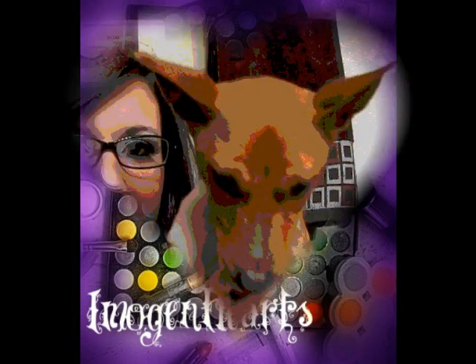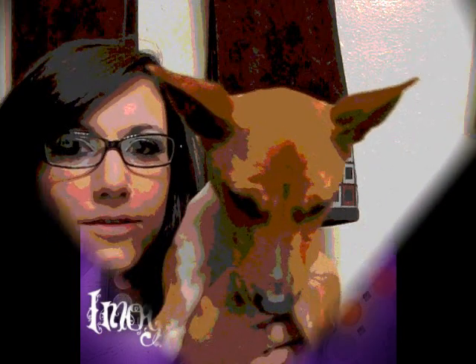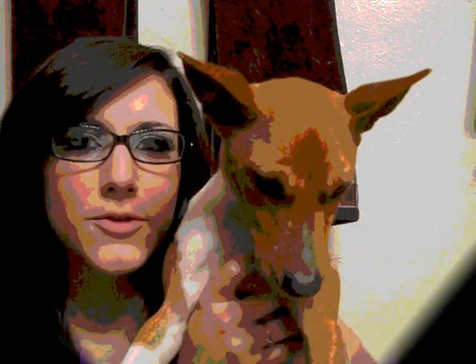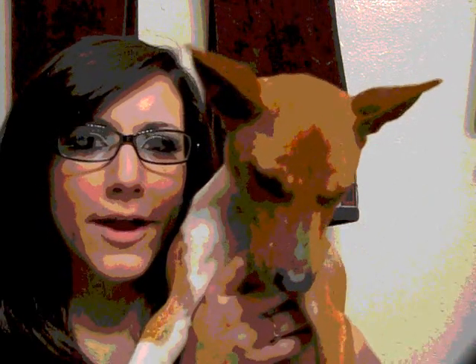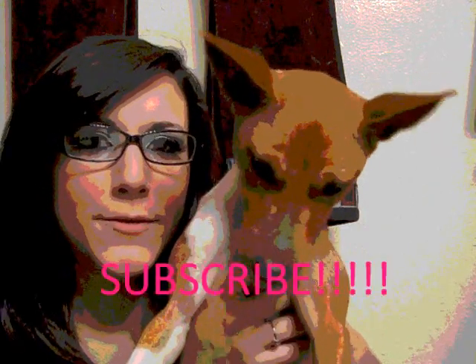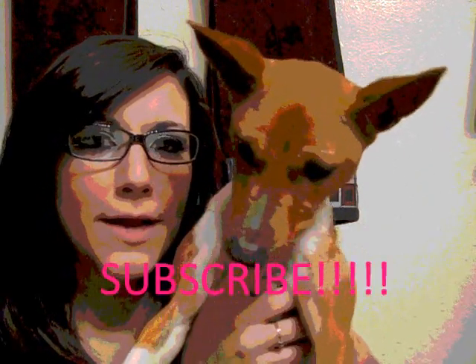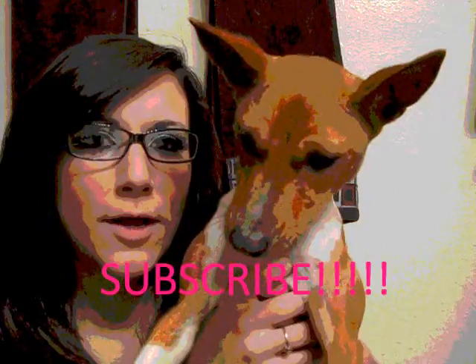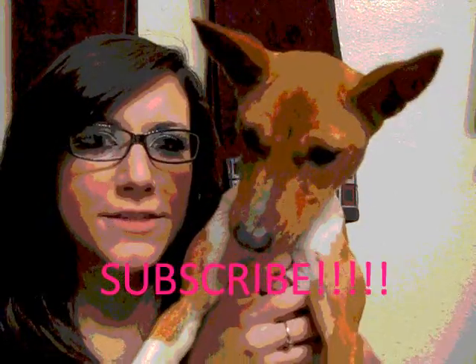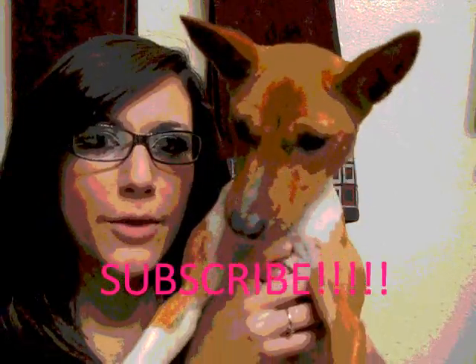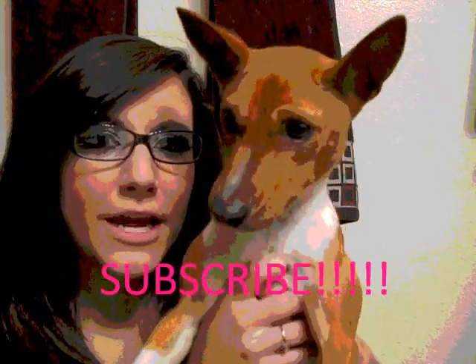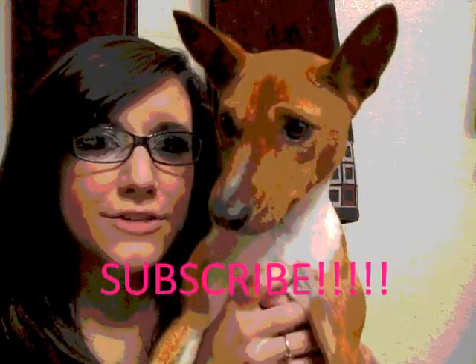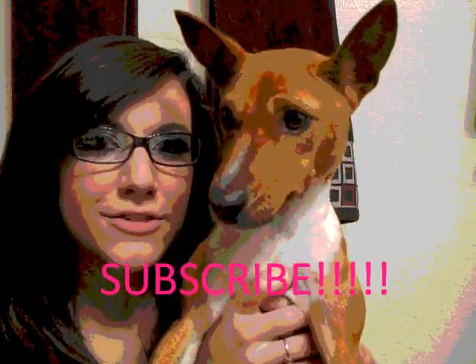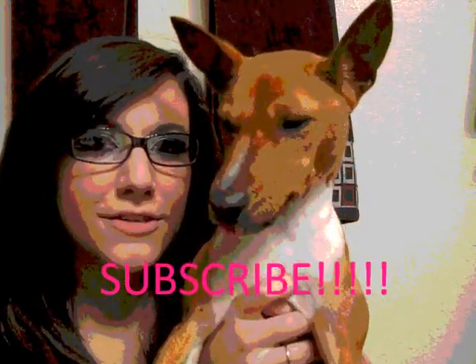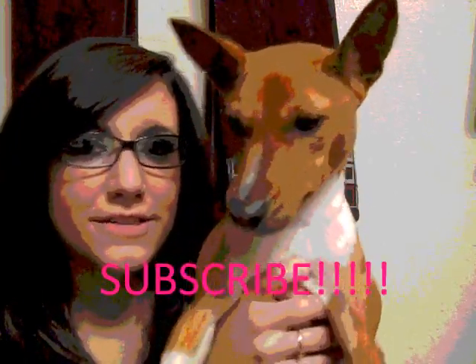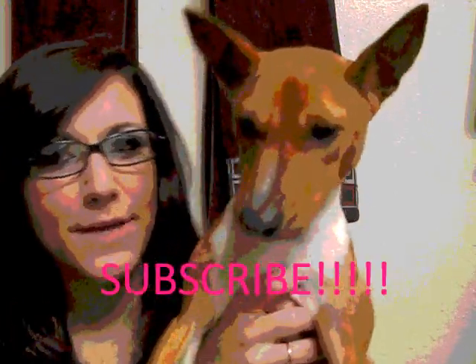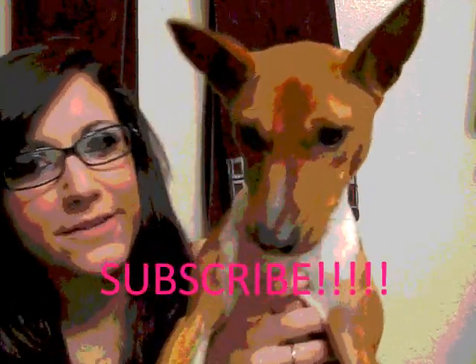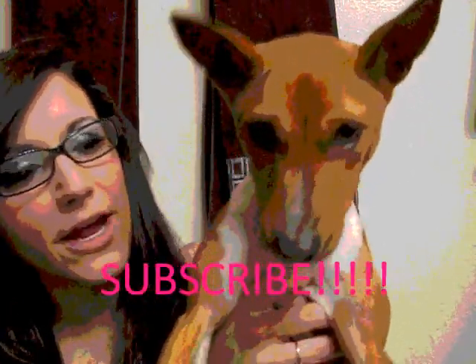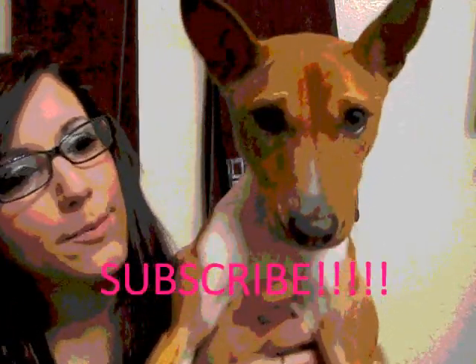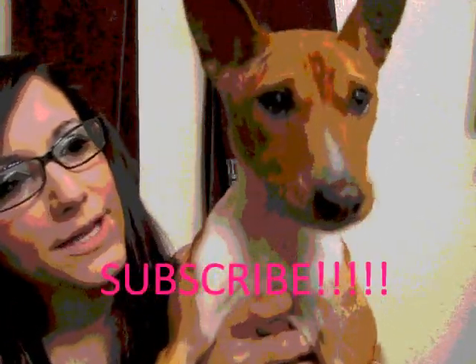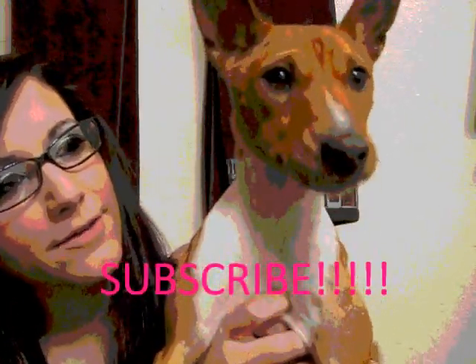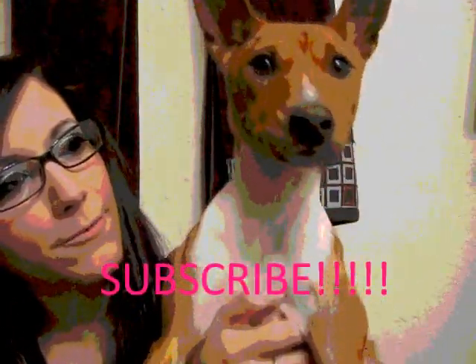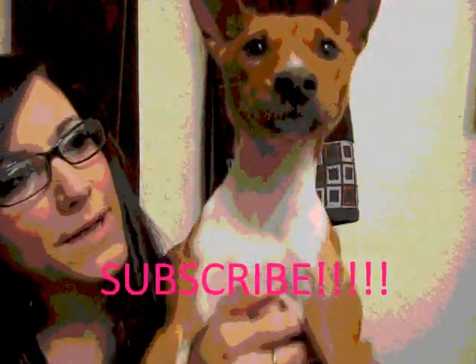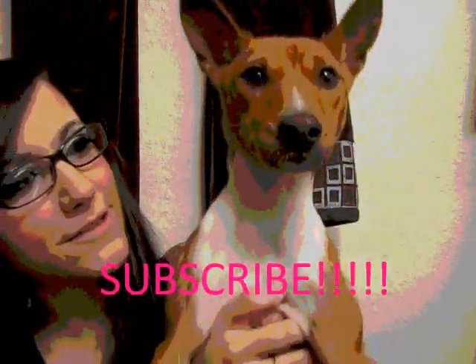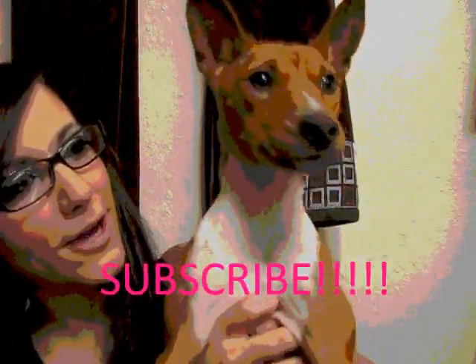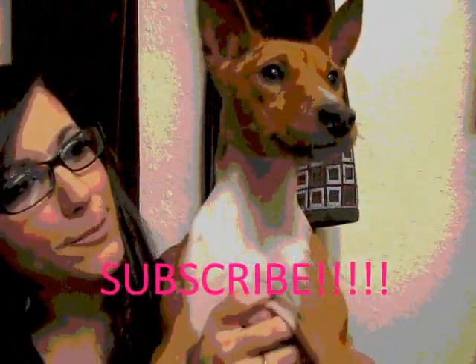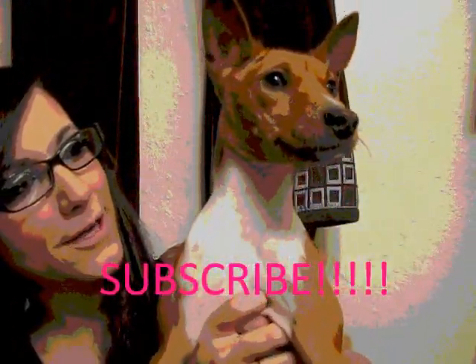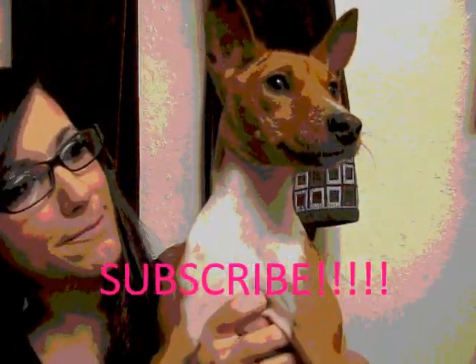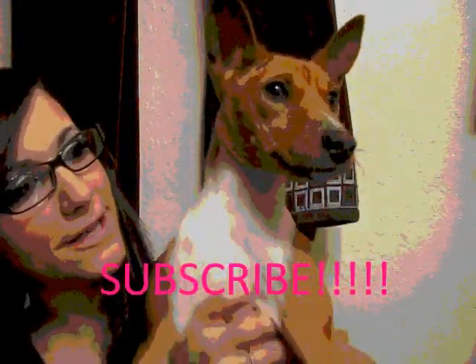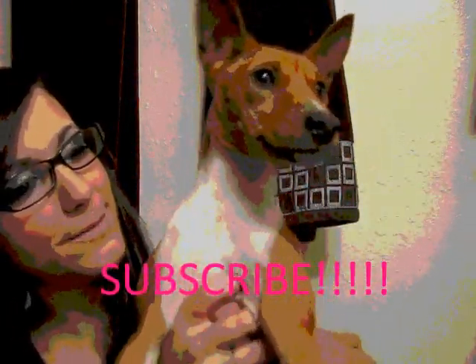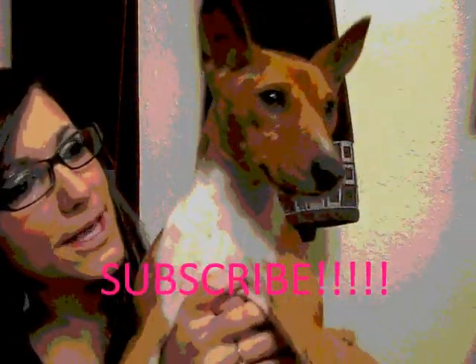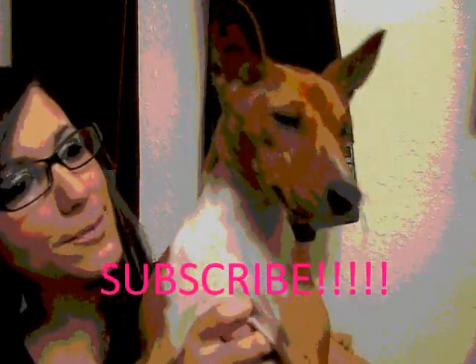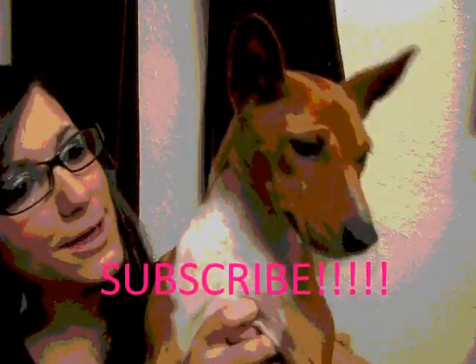Subscribe to my mommy's page because it makes her happy, and what makes her happy makes me happy.